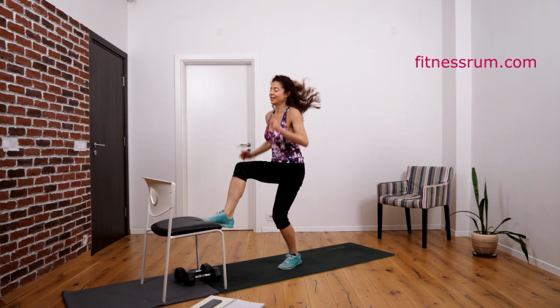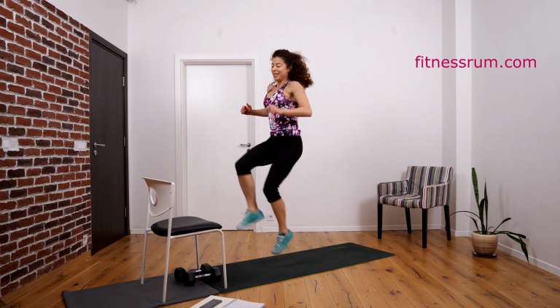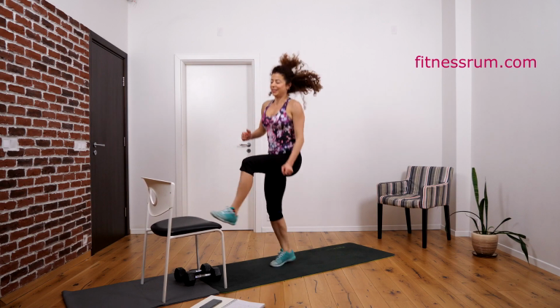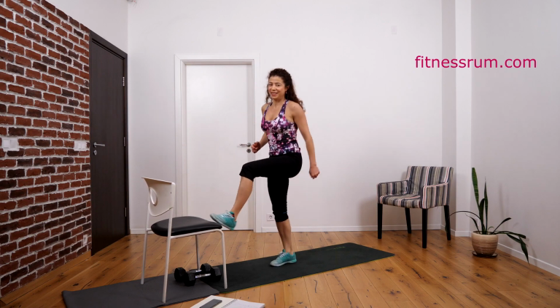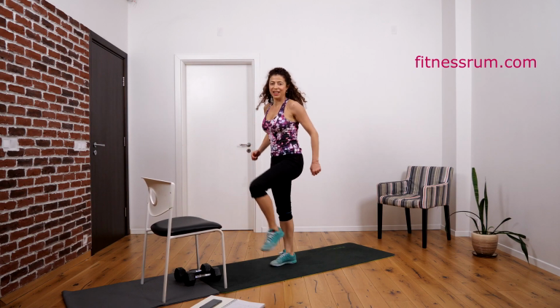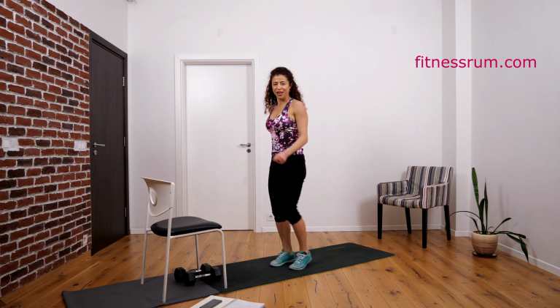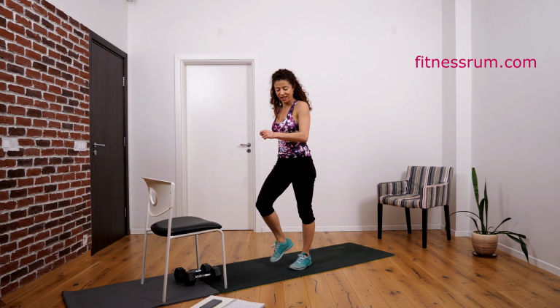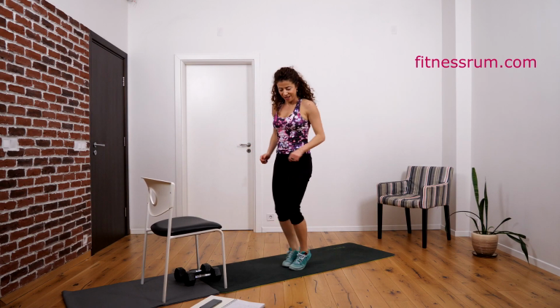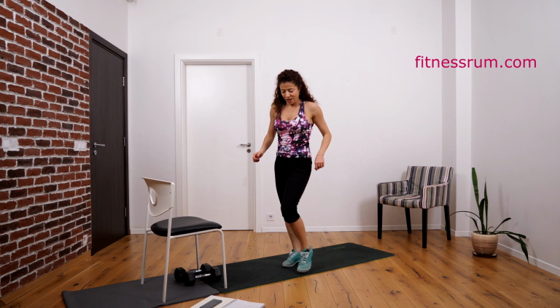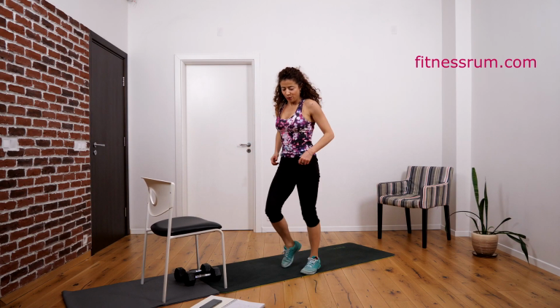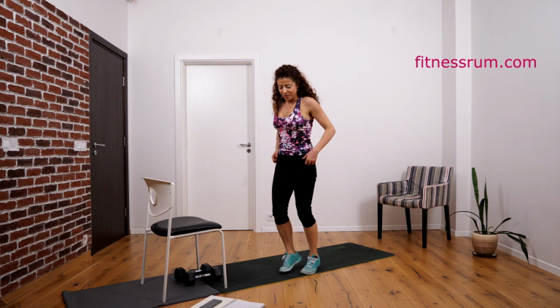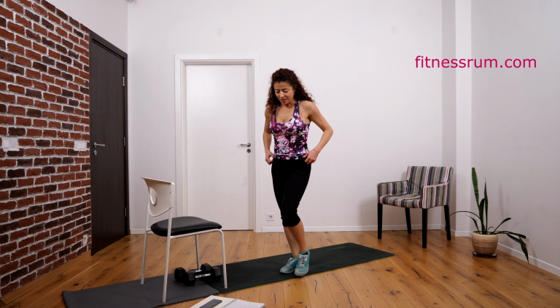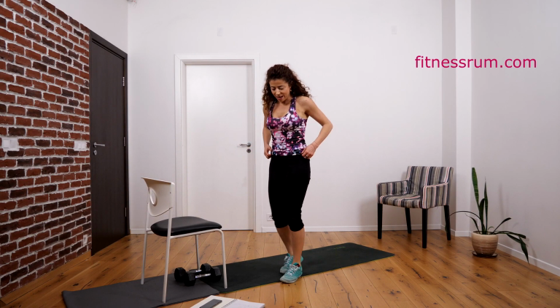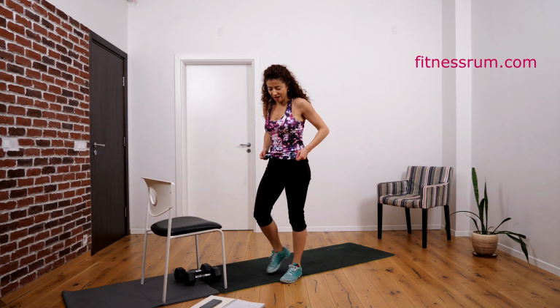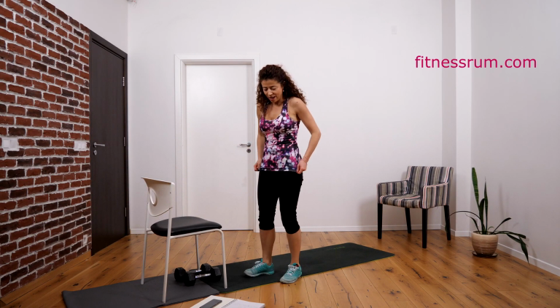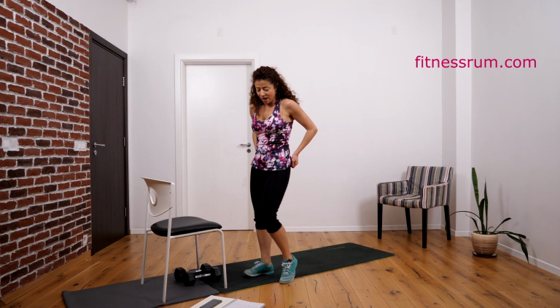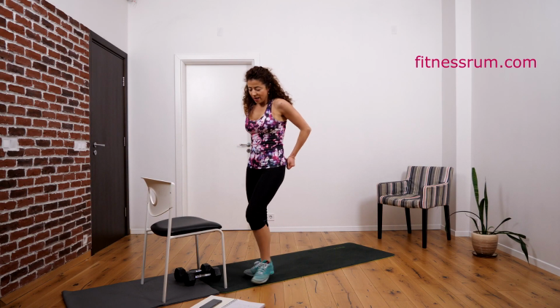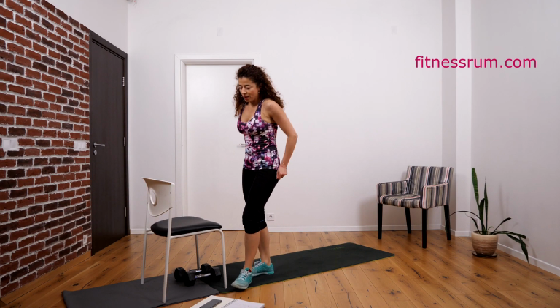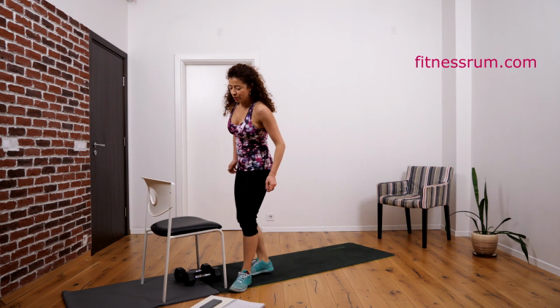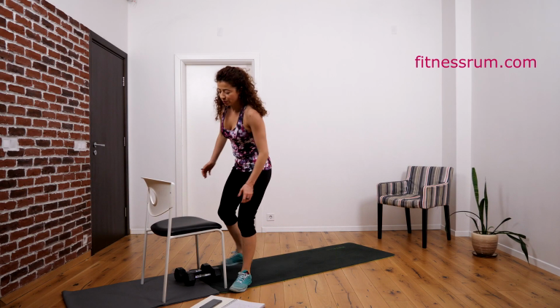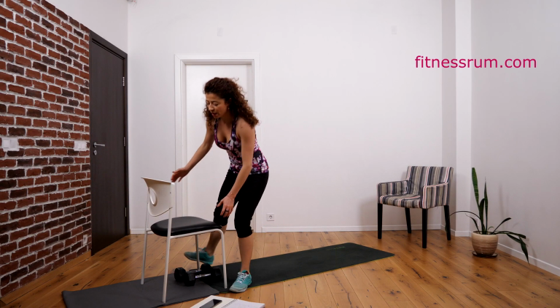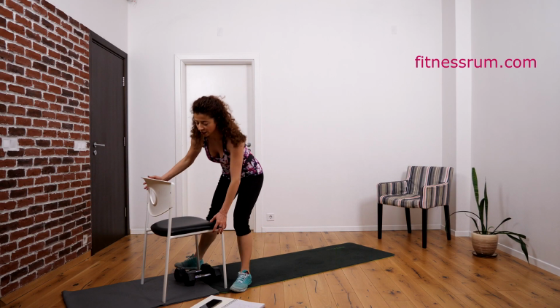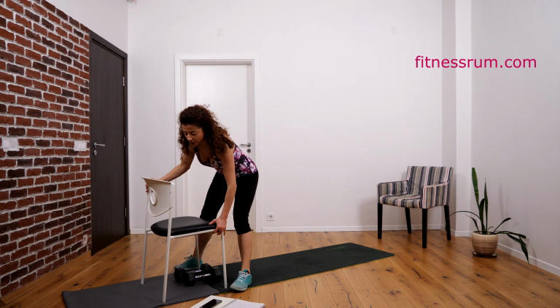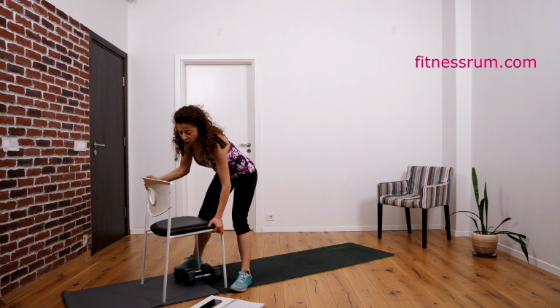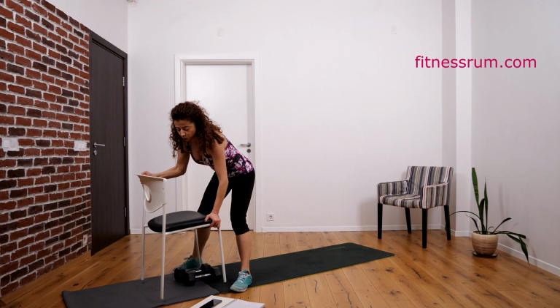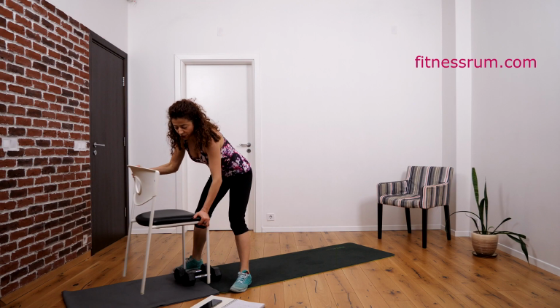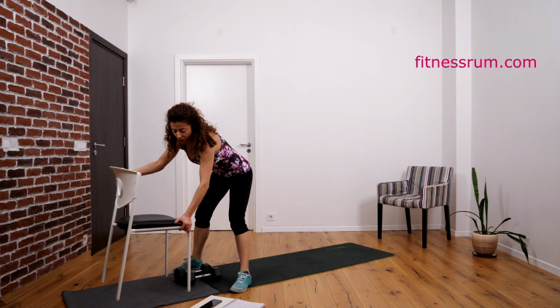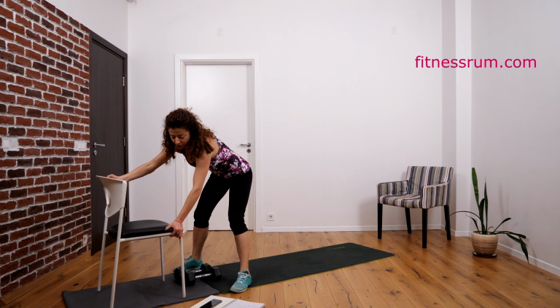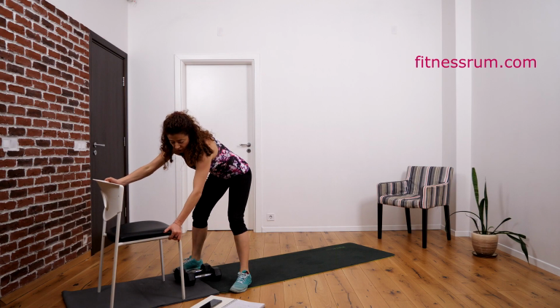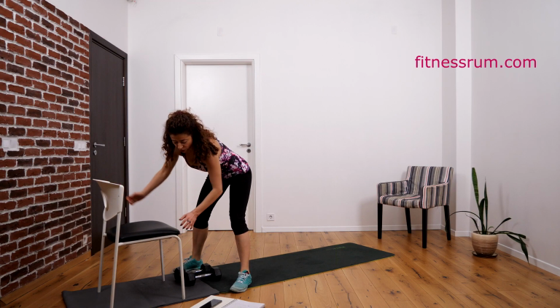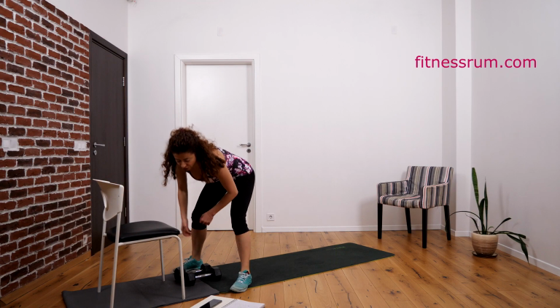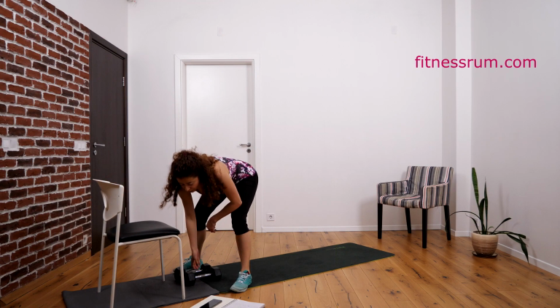And thirty. Well done. And now we do push-up — this is one rep — and bike push-up, this is two reps. We do a total of 30.